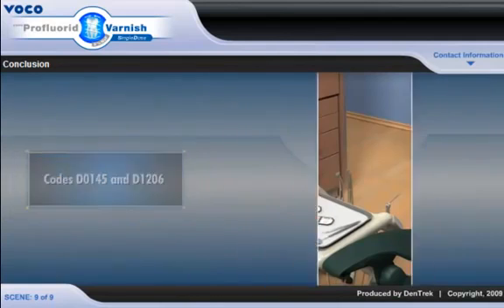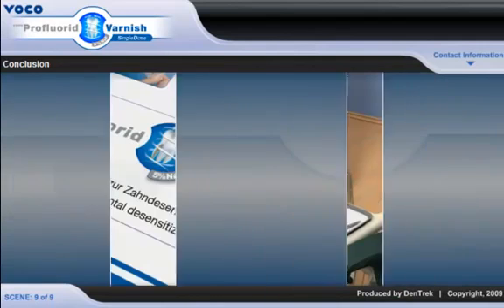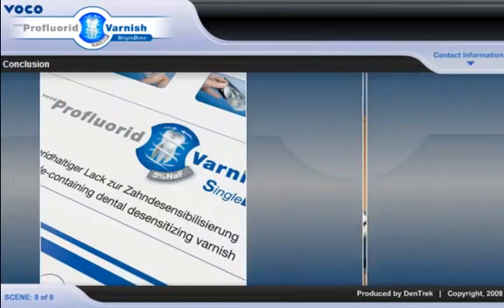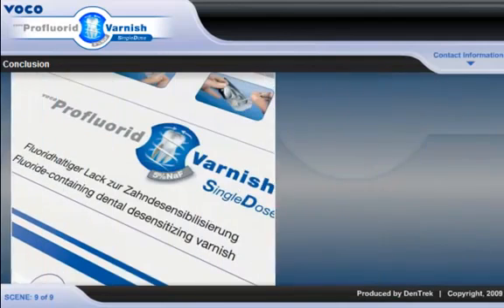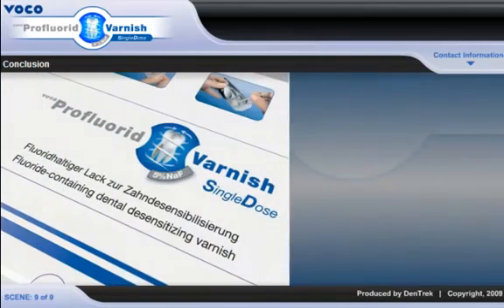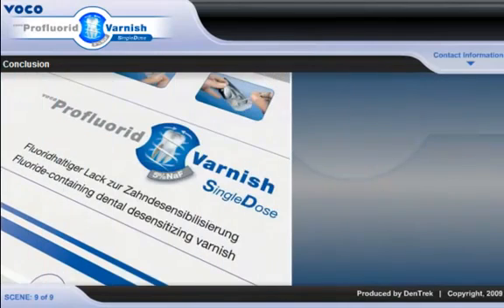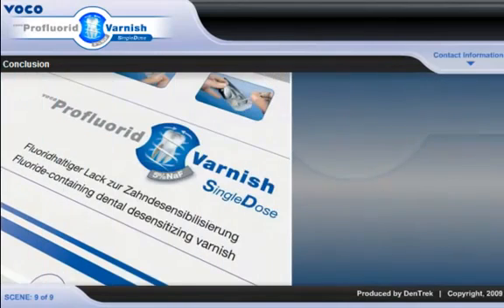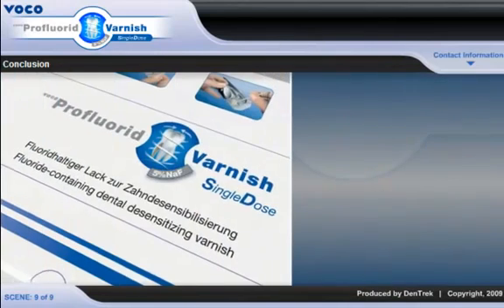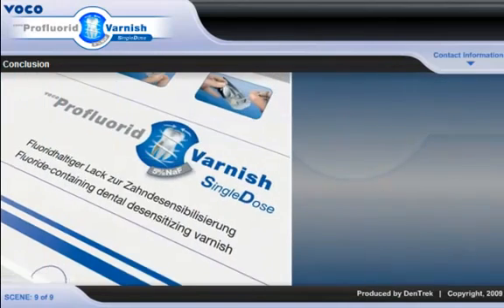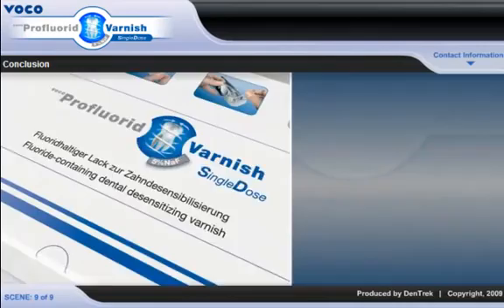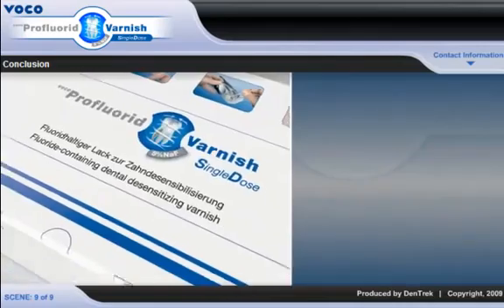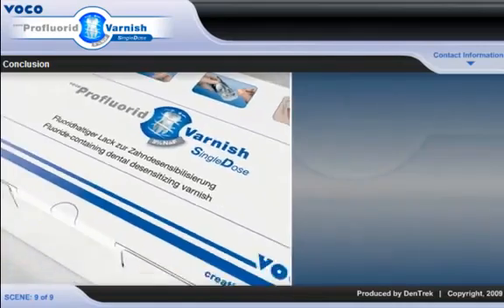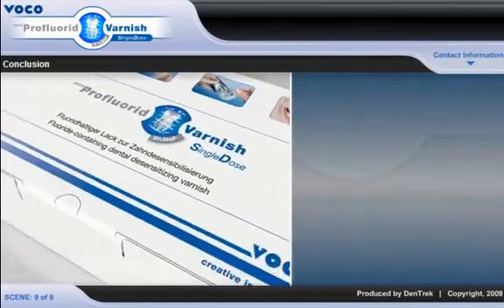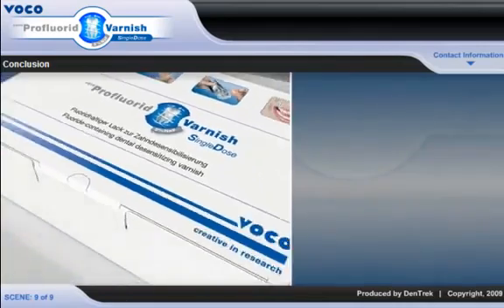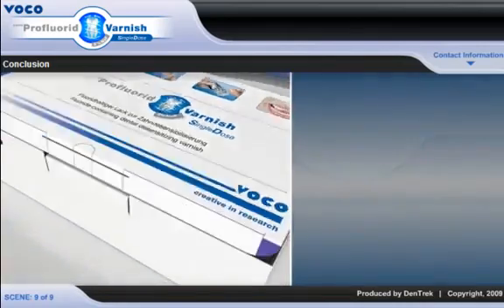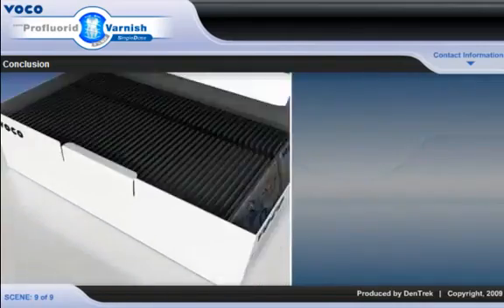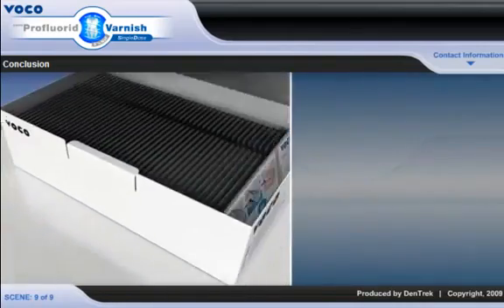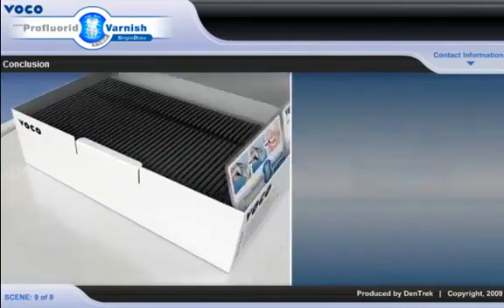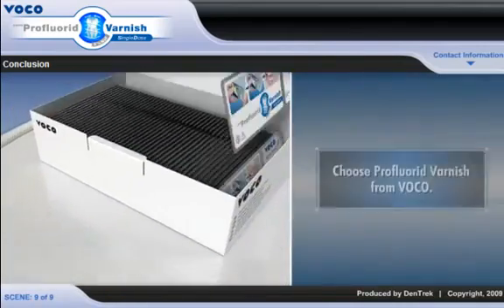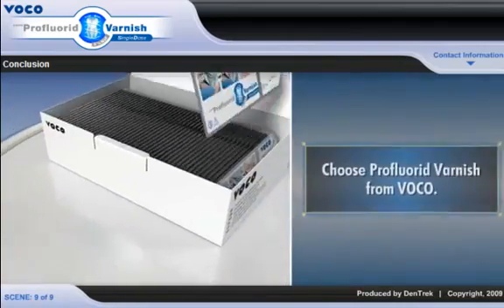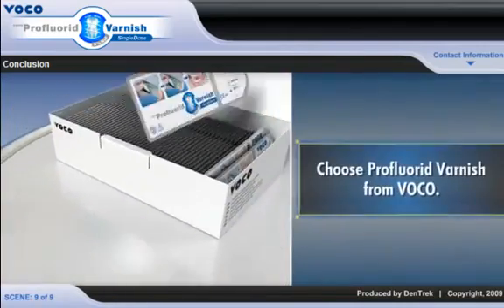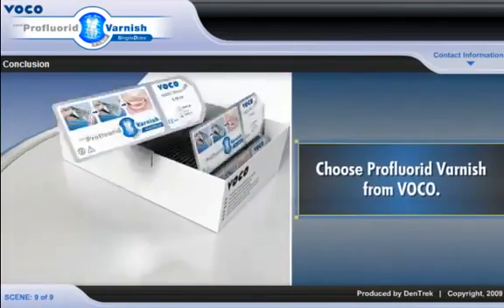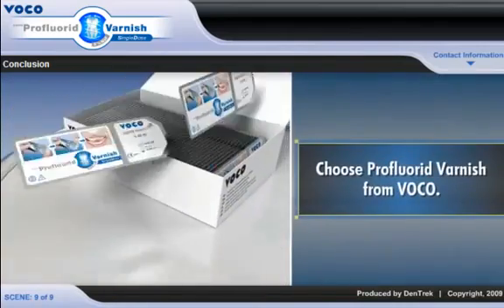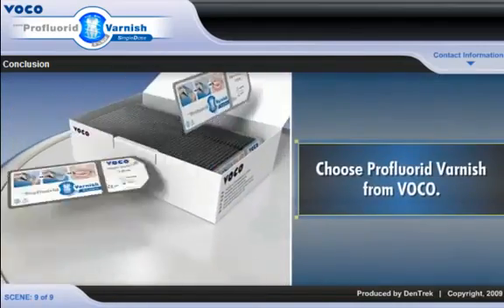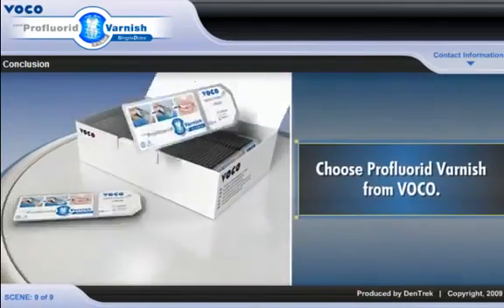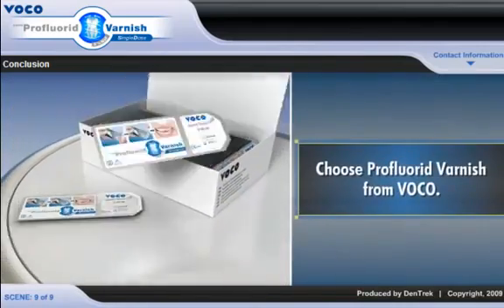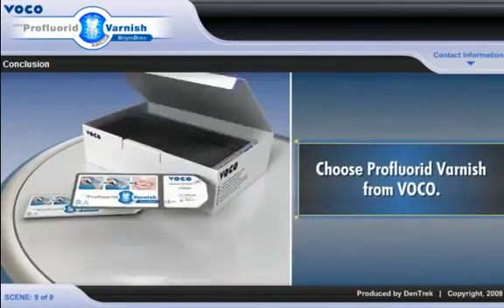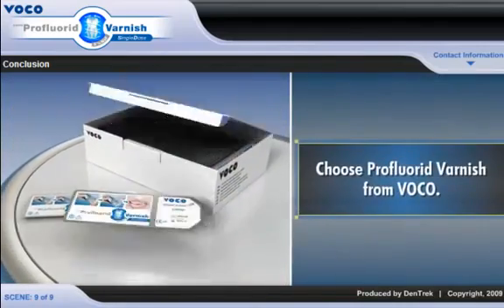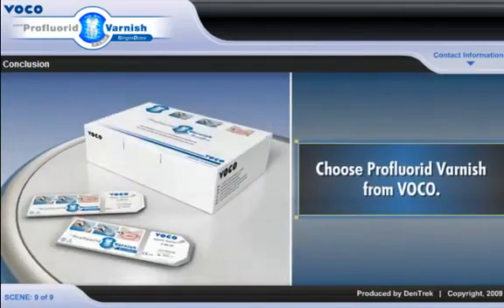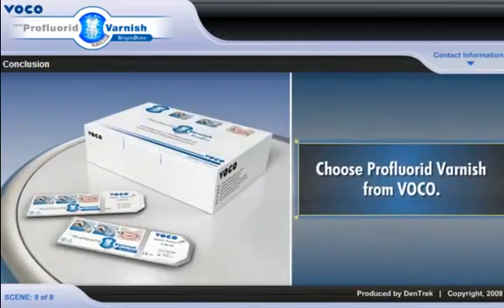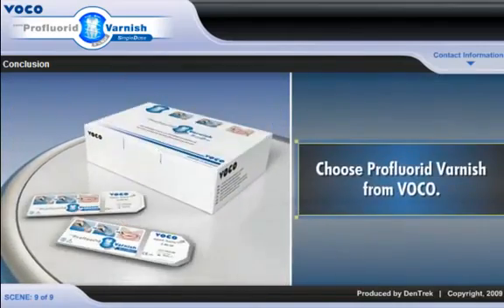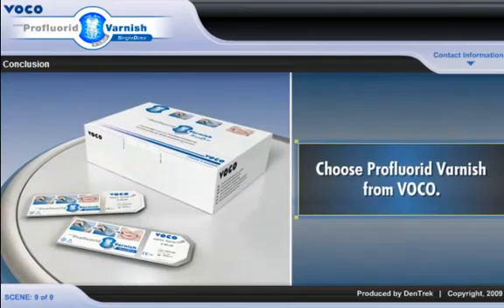For maximum effectiveness and convenience, choose Pro Fluoride Varnish from VOCO.